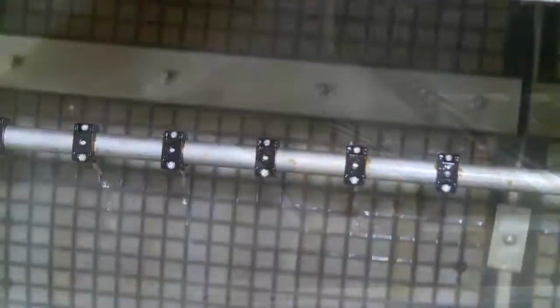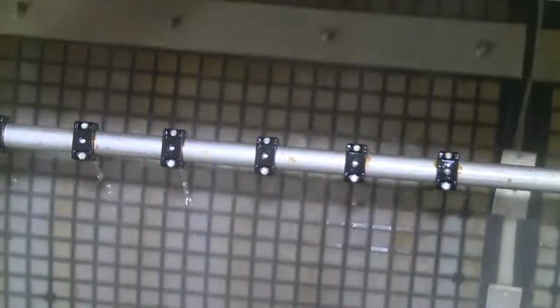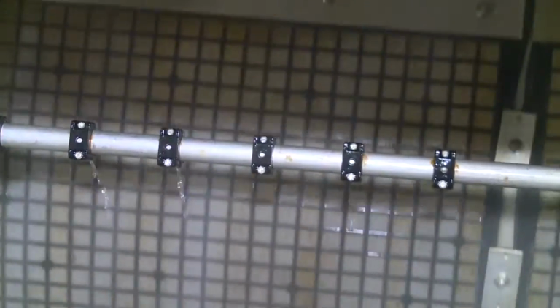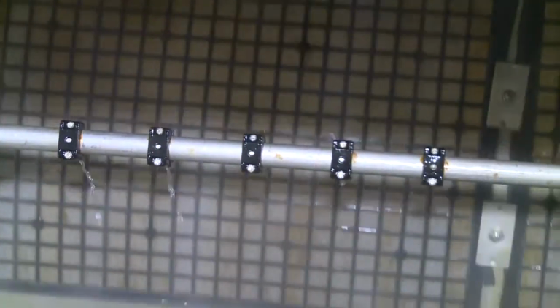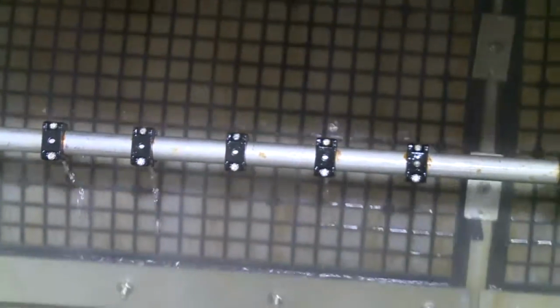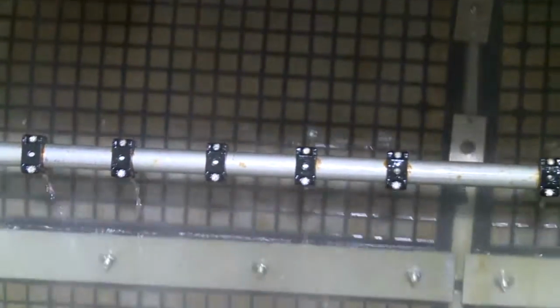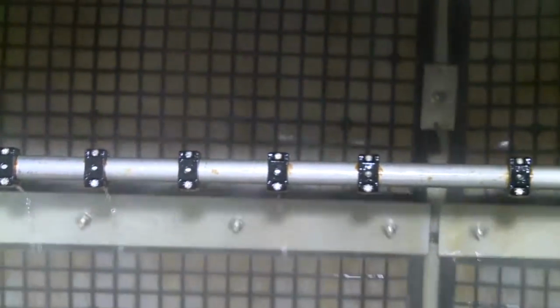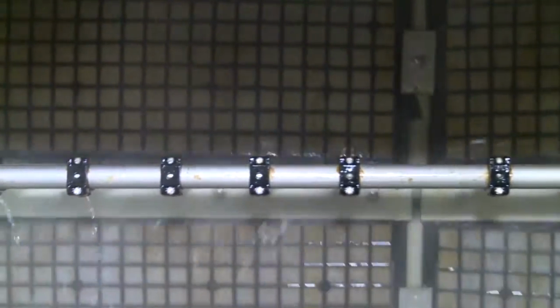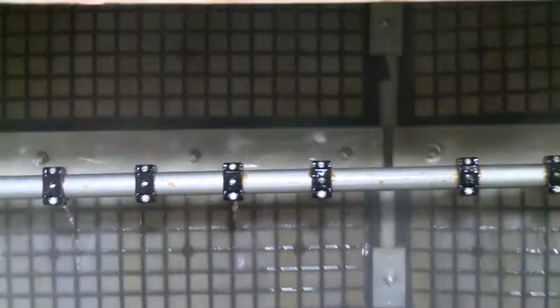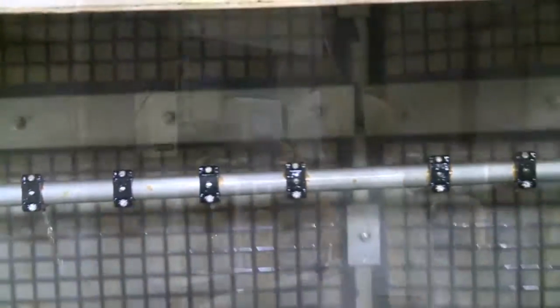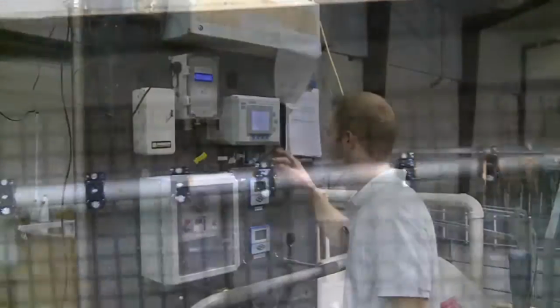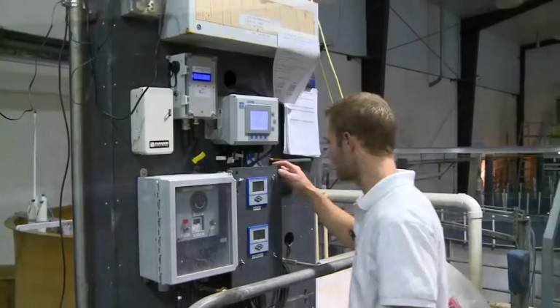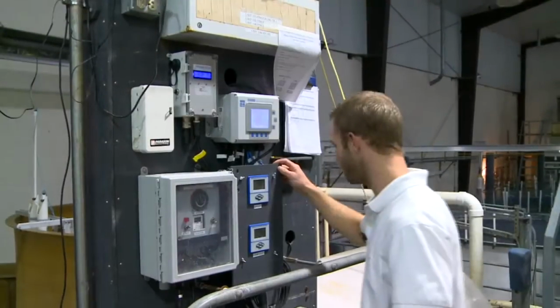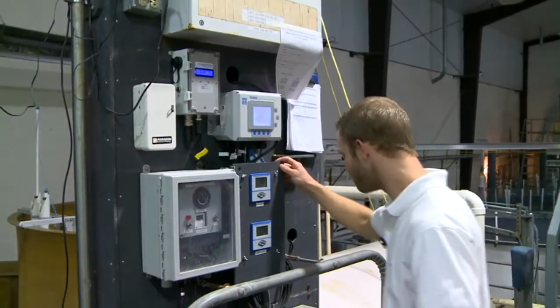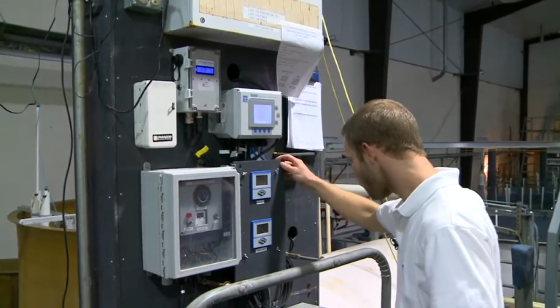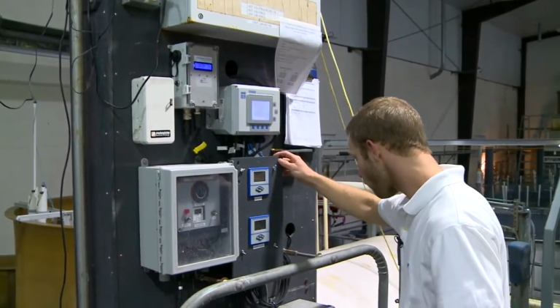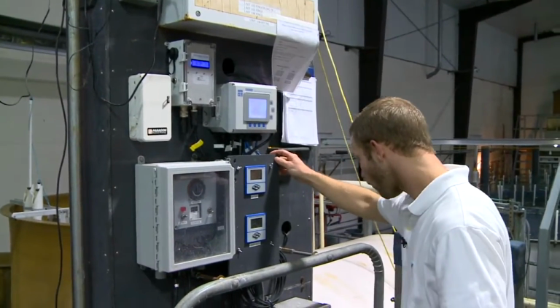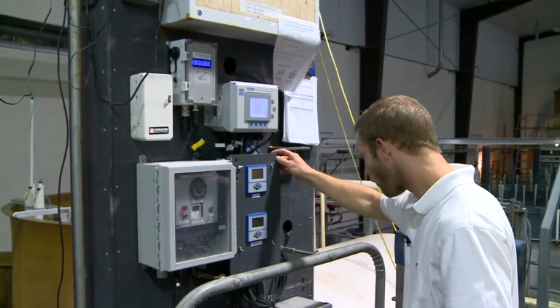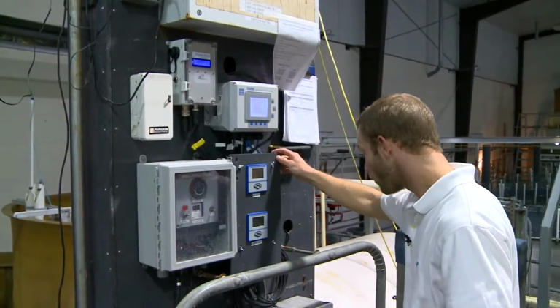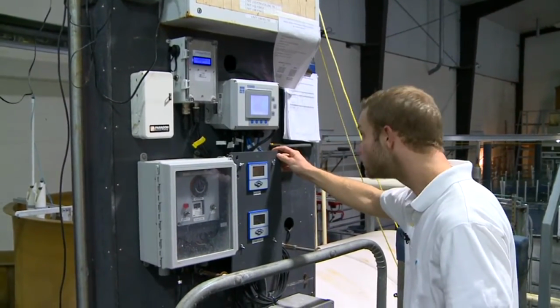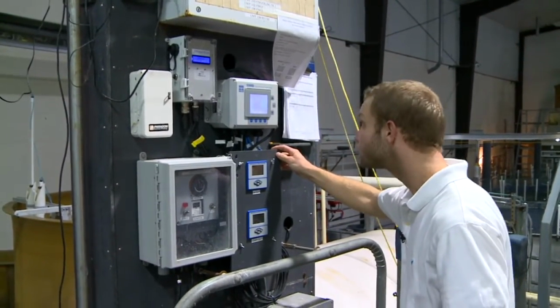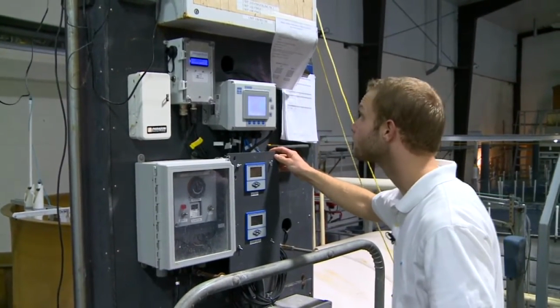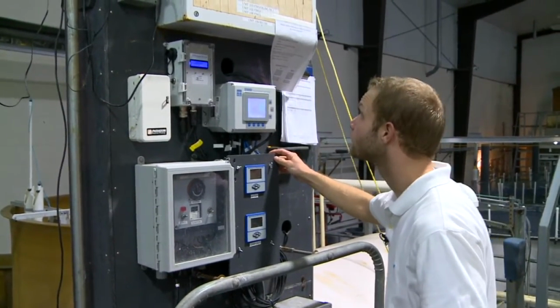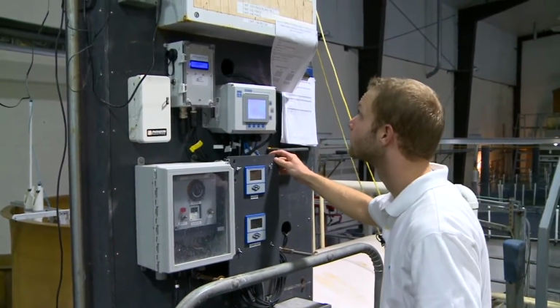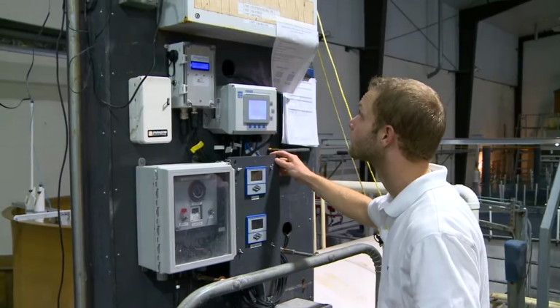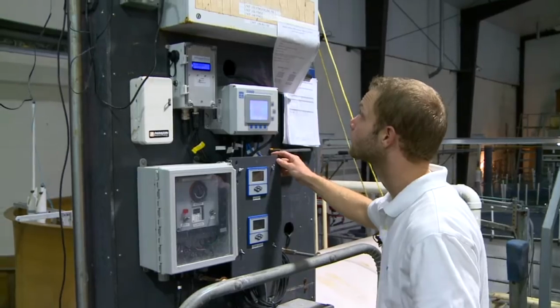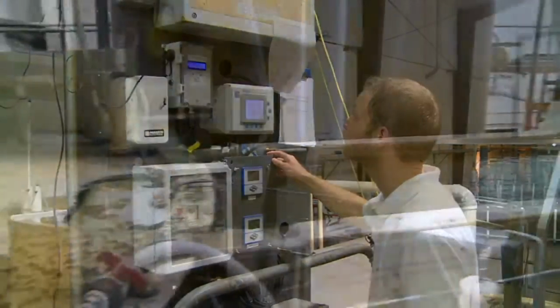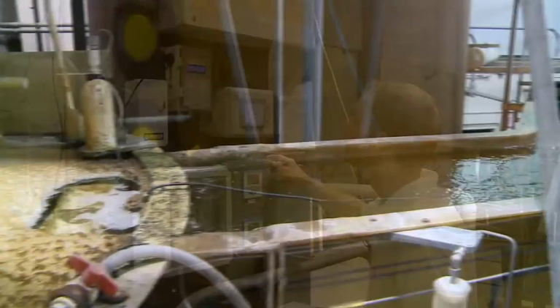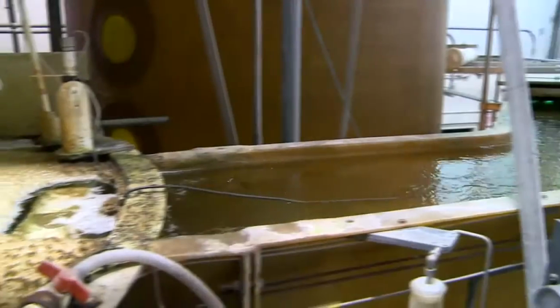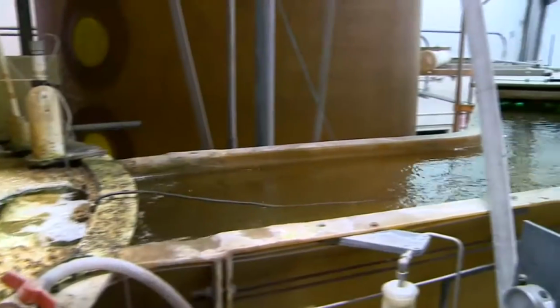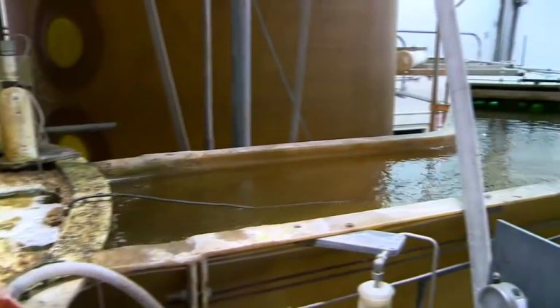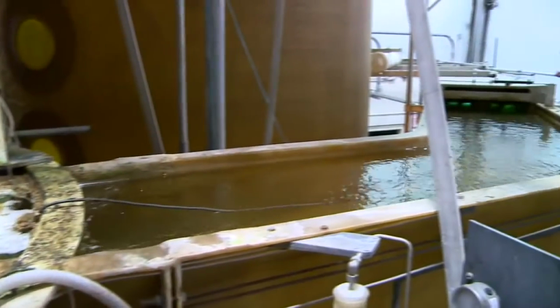So we have technologies that remove solids, ammonia, and carbon dioxide, and then add oxygen.